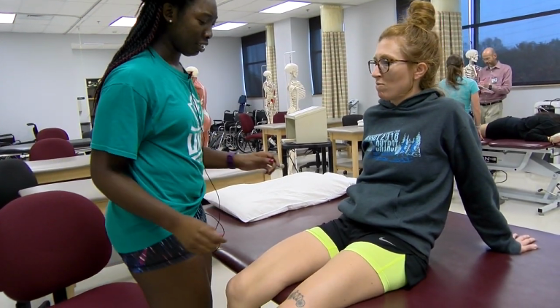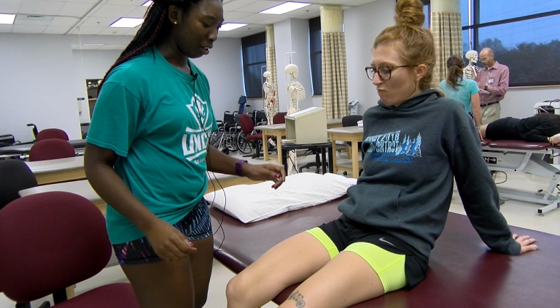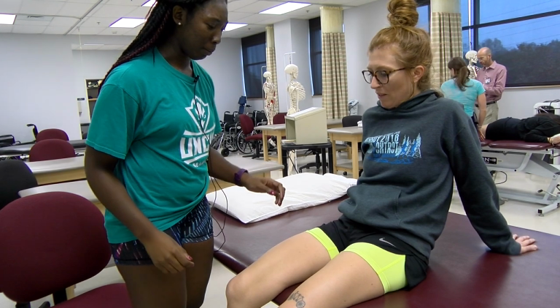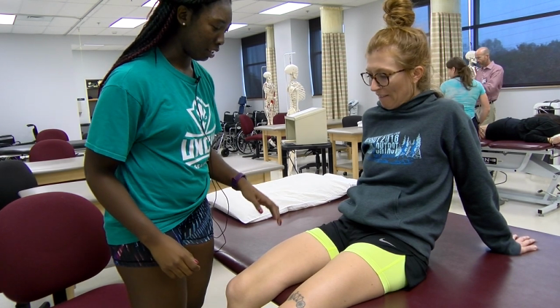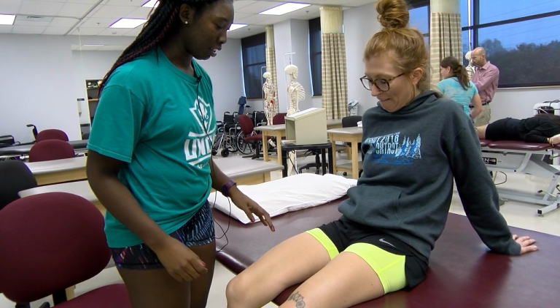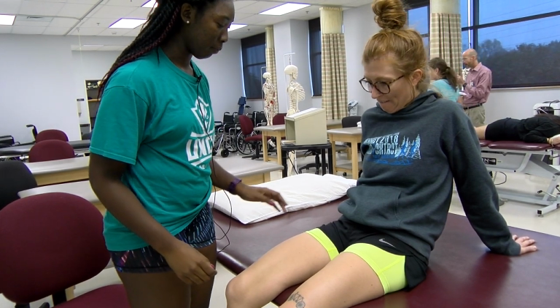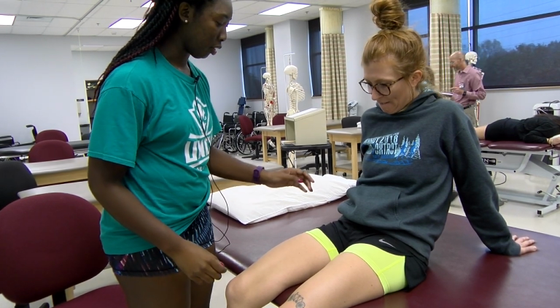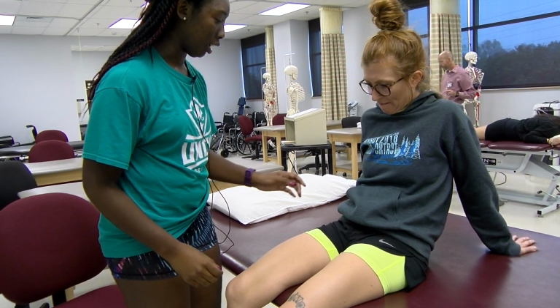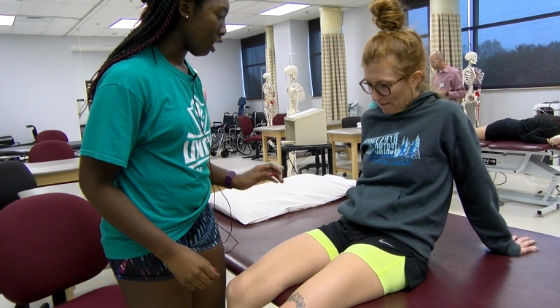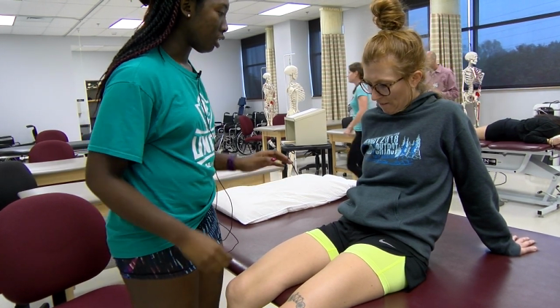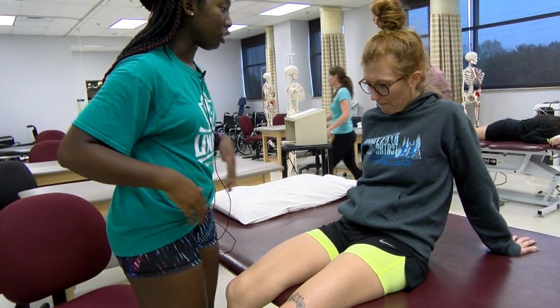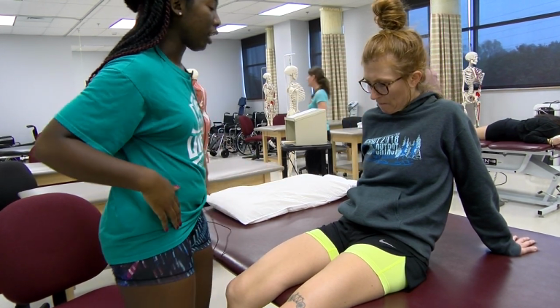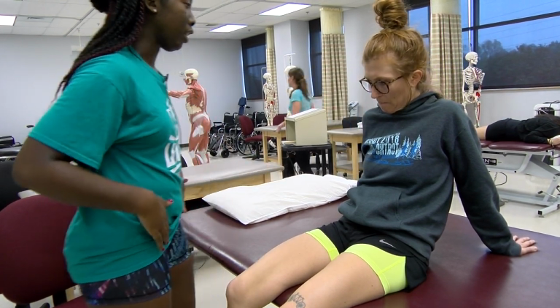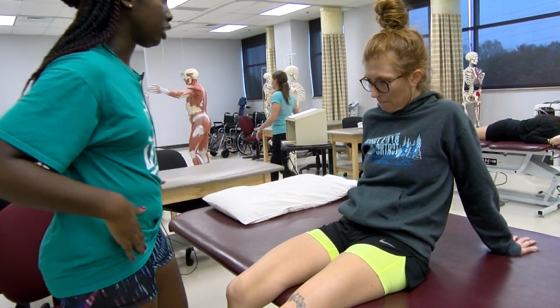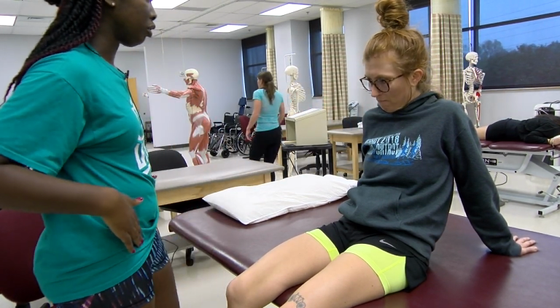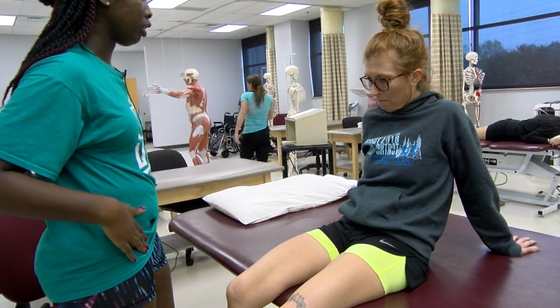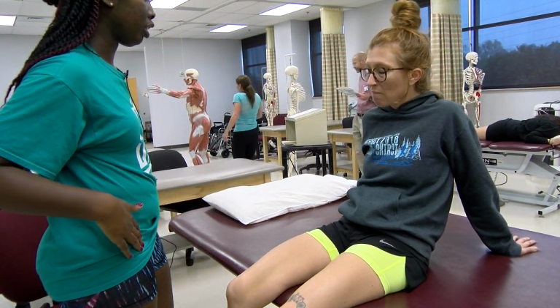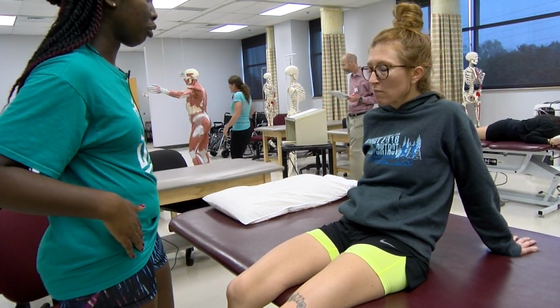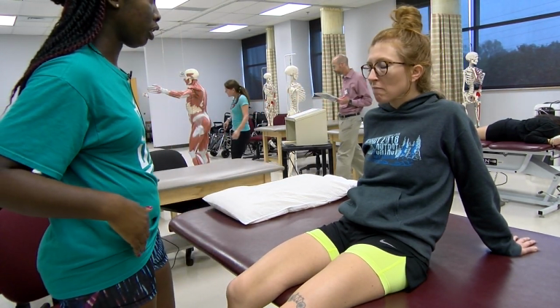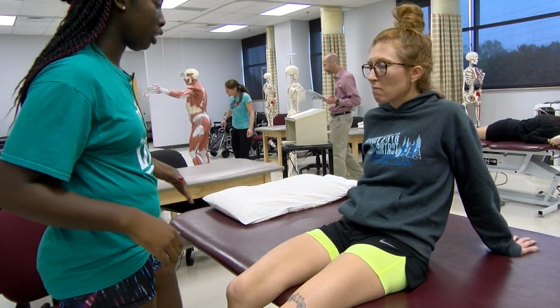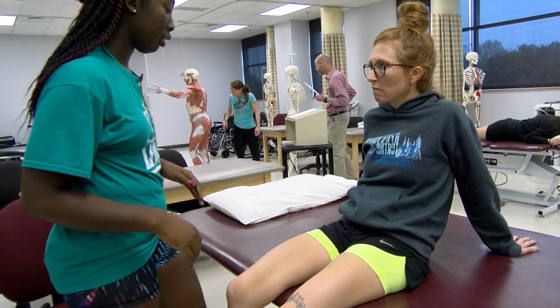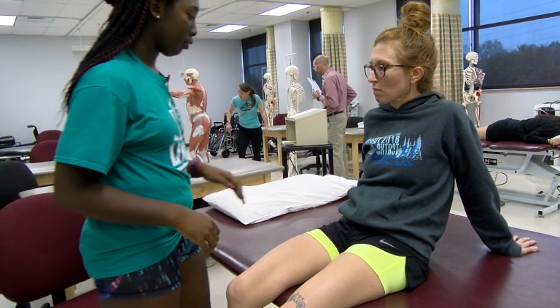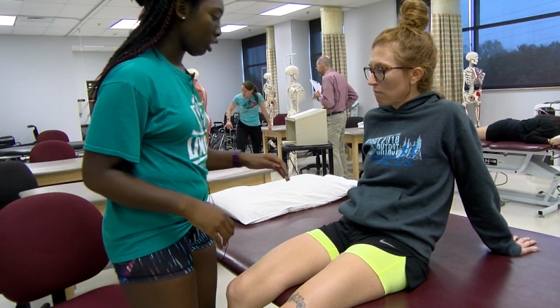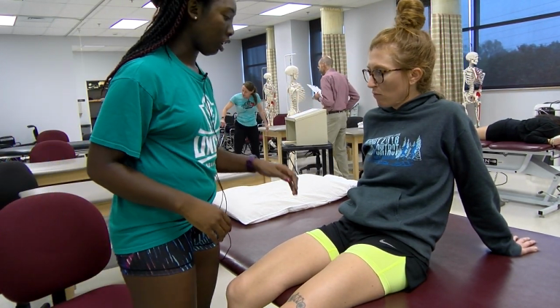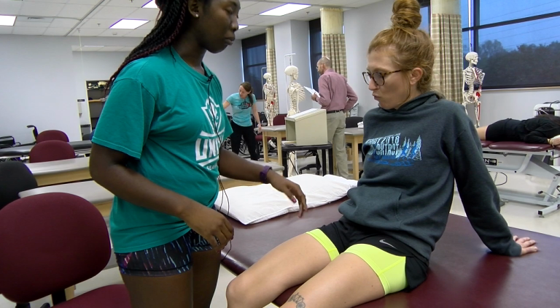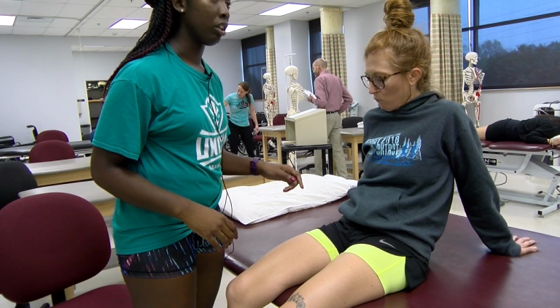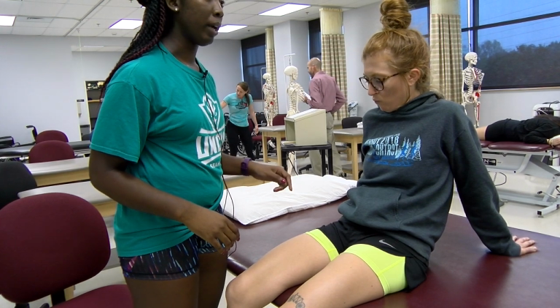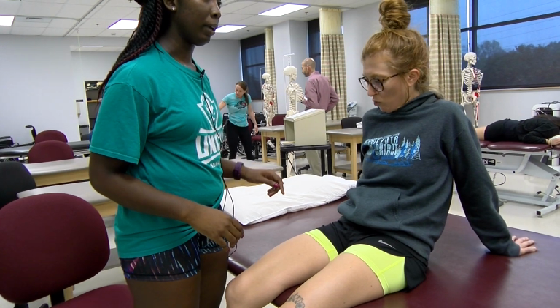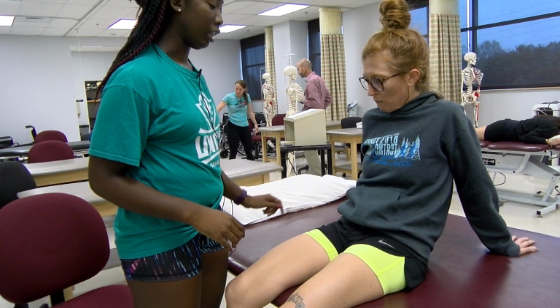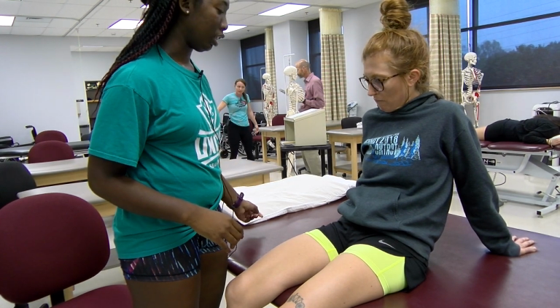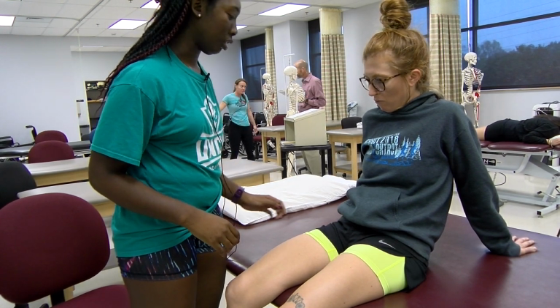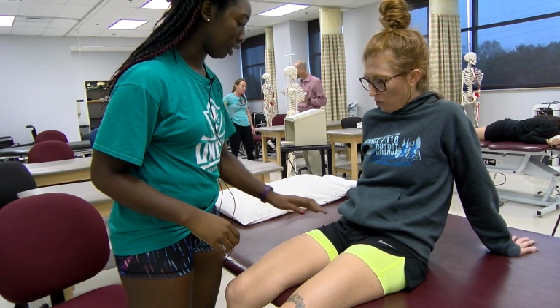My apologies. Is it okay if I touch you here in your groin area? I'm going to palpate the iliopsoas.